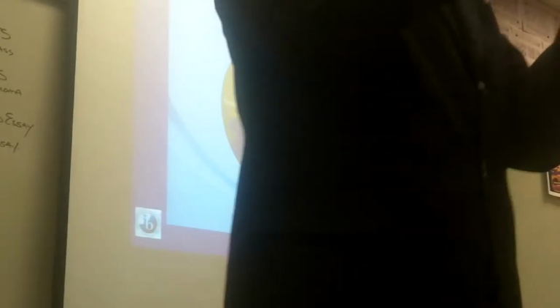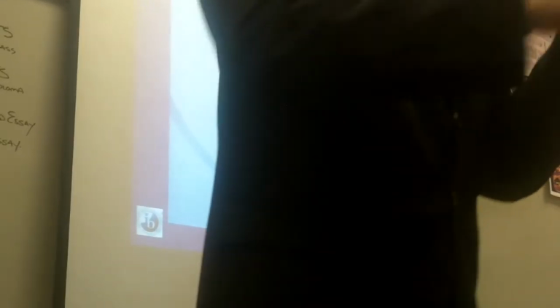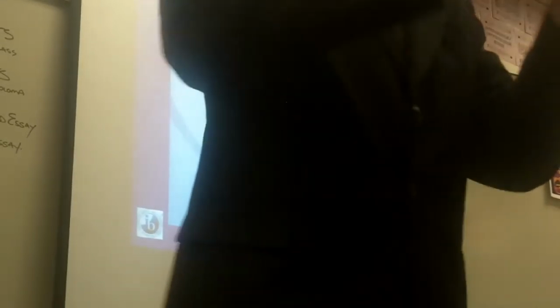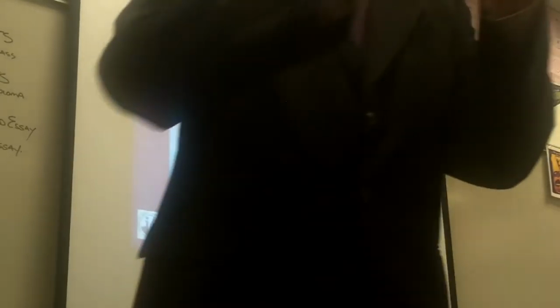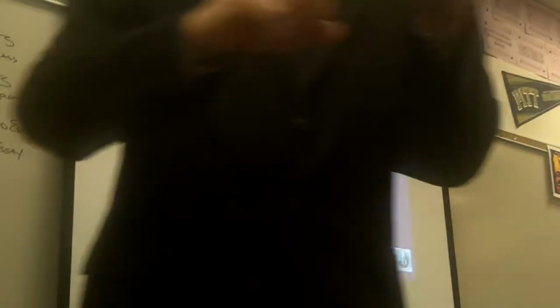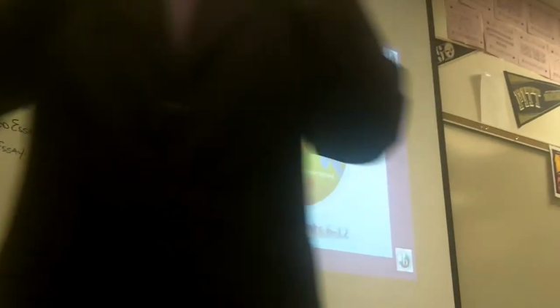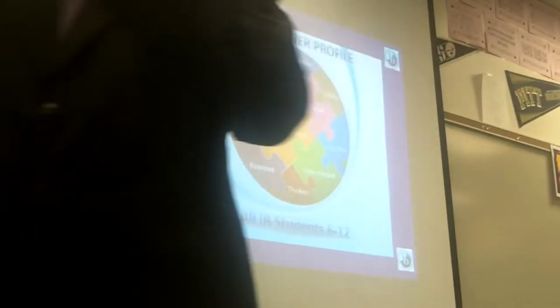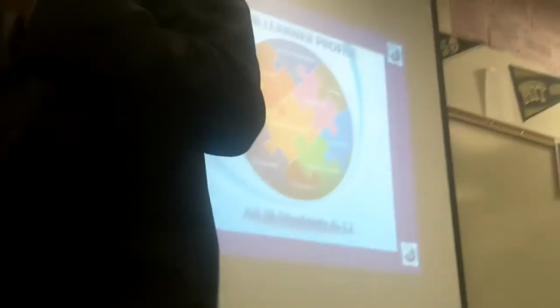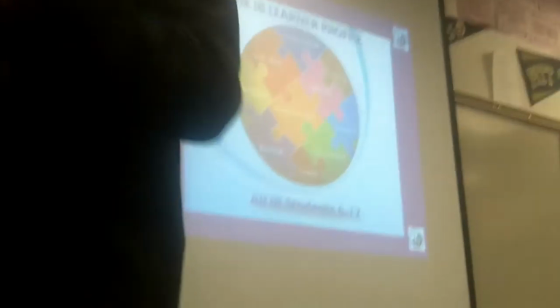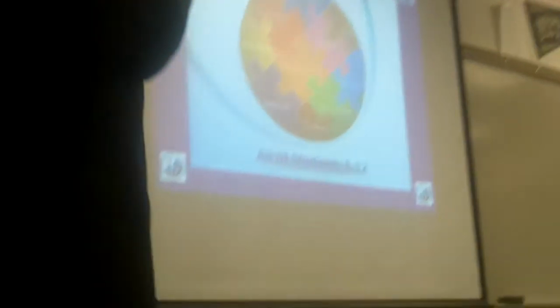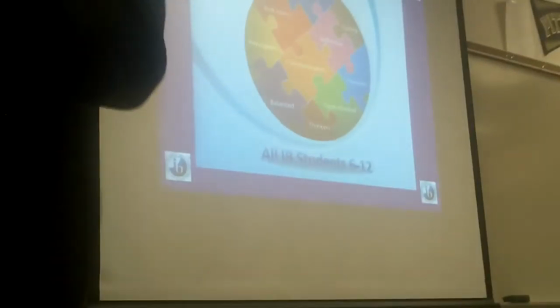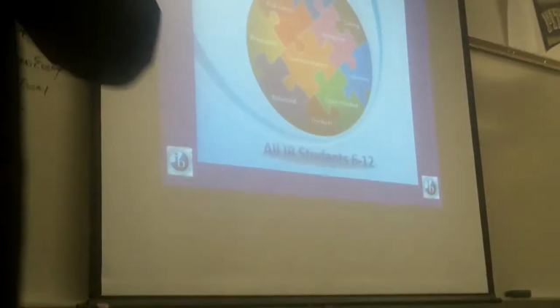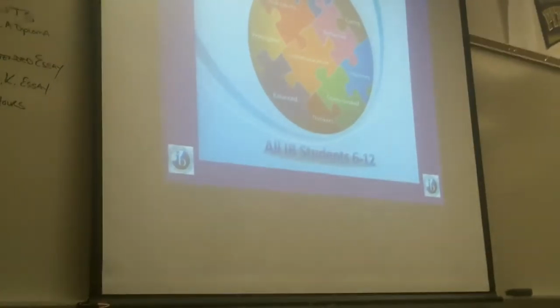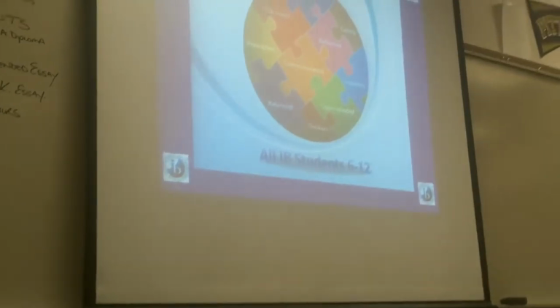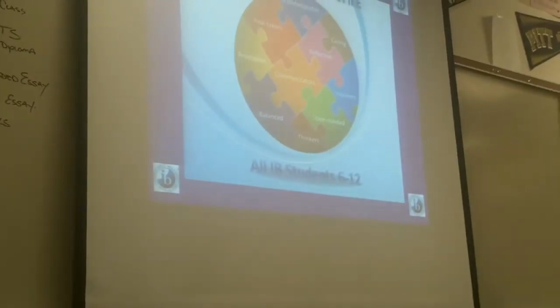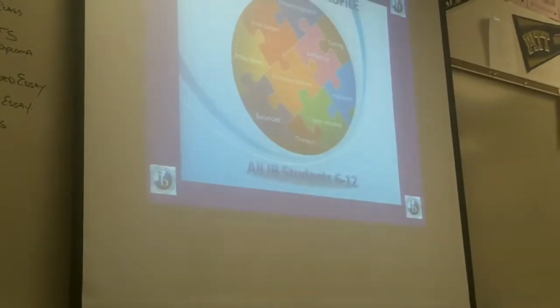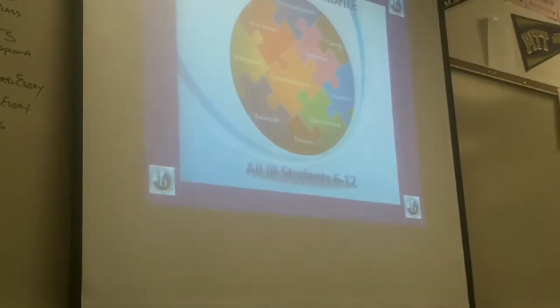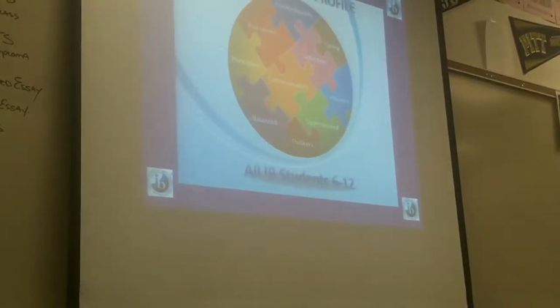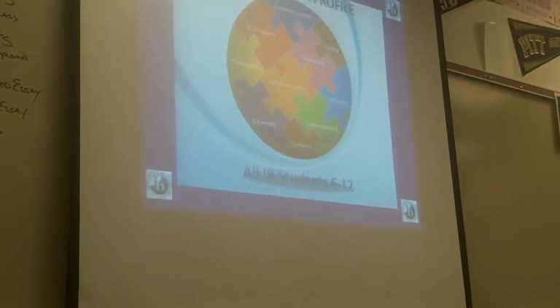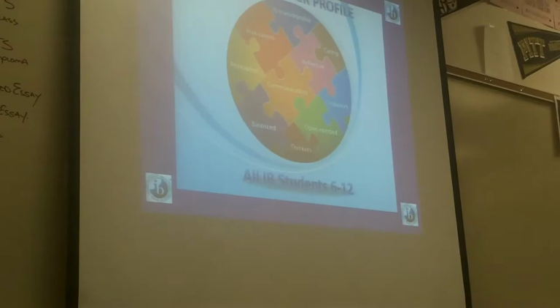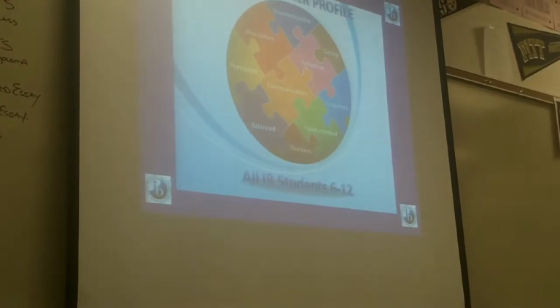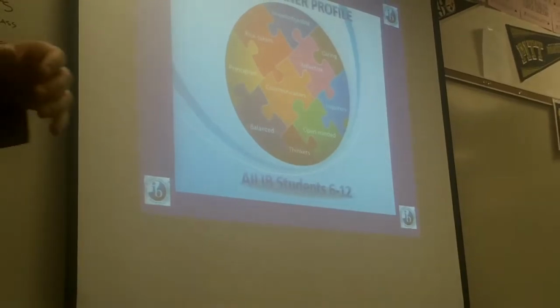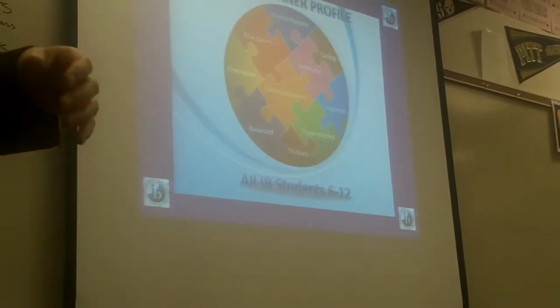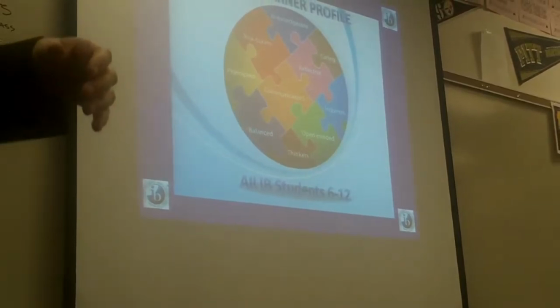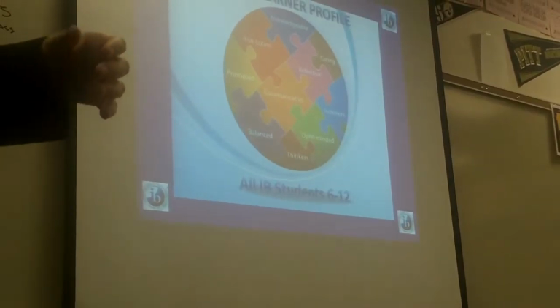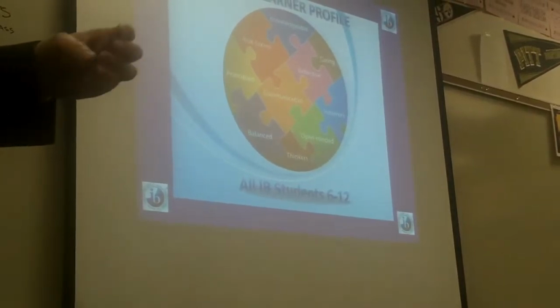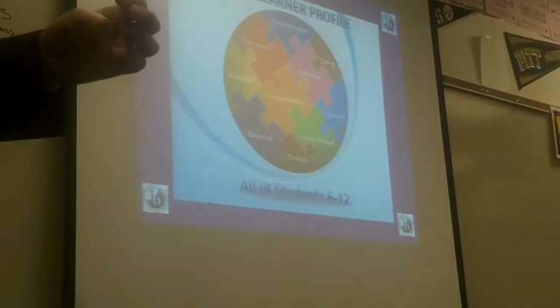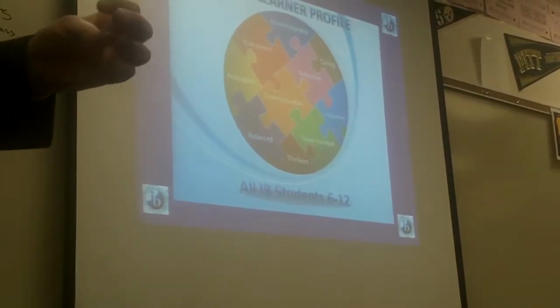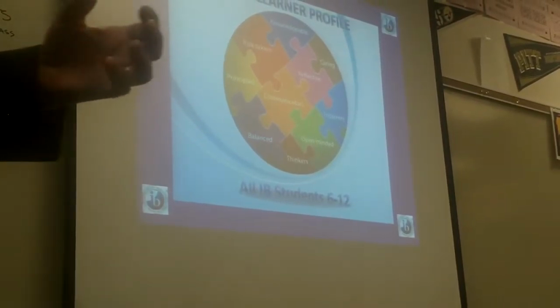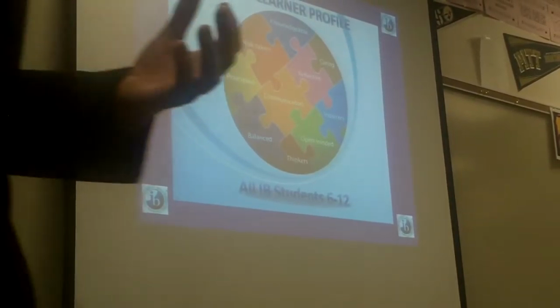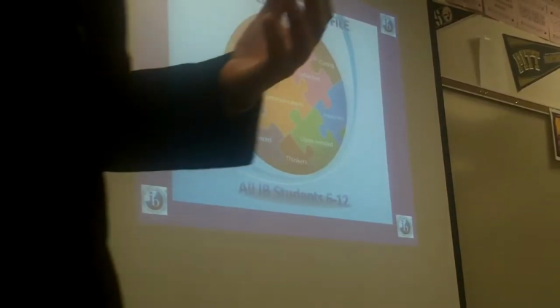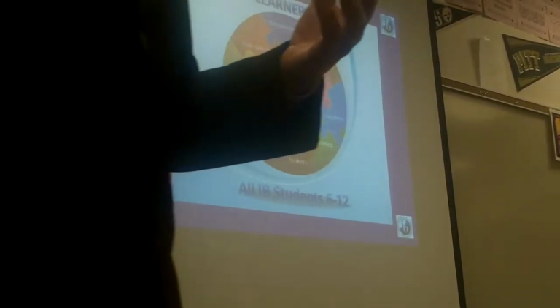You know — balanced, open-minded, principled, reflective, thinkers, communicators — what am I missing here — risk takers.